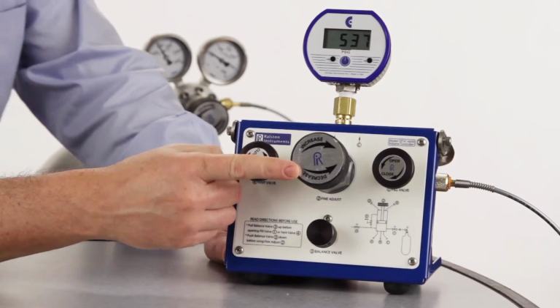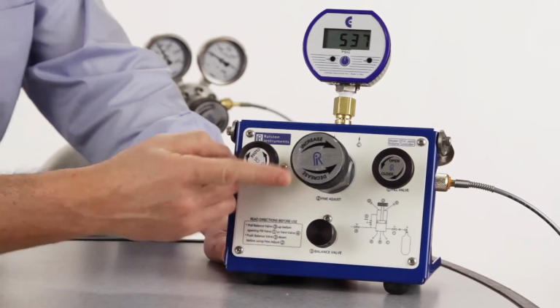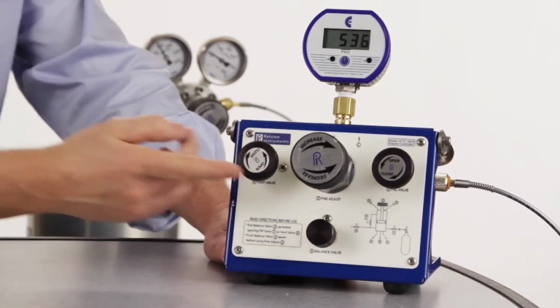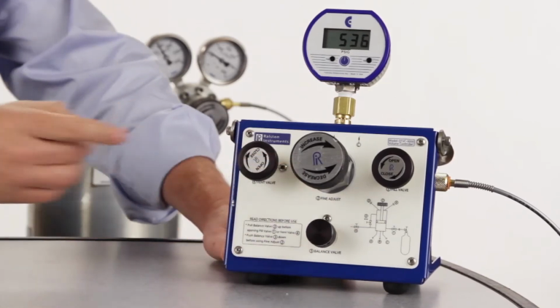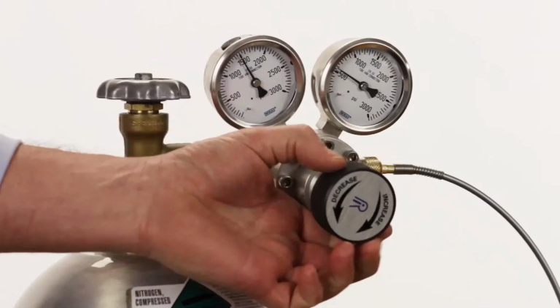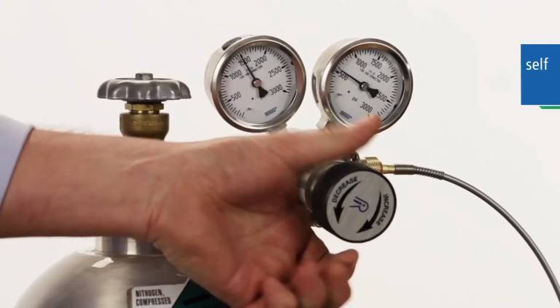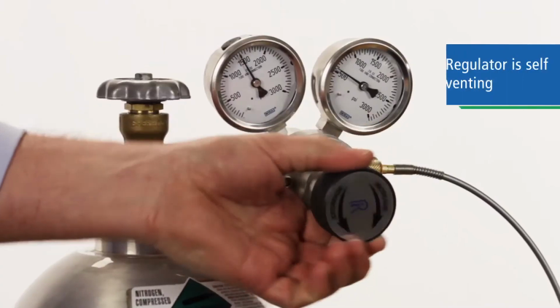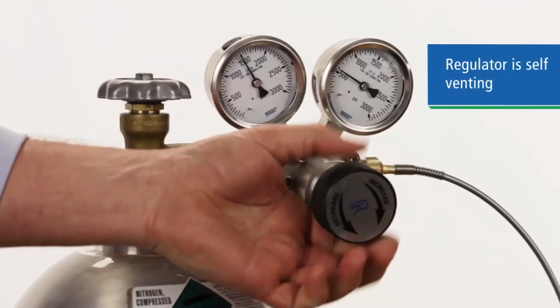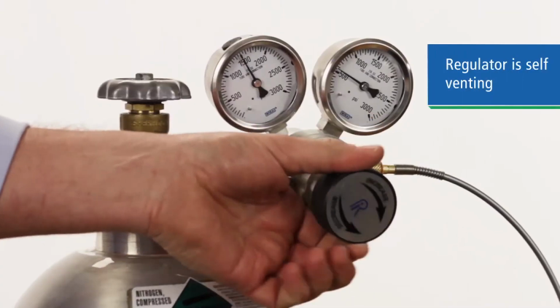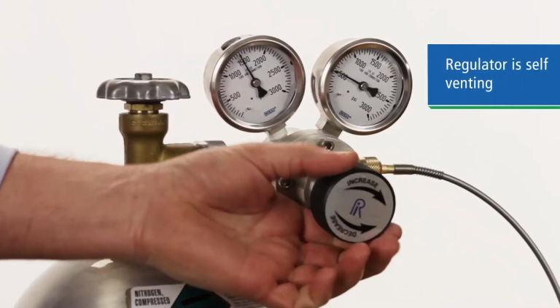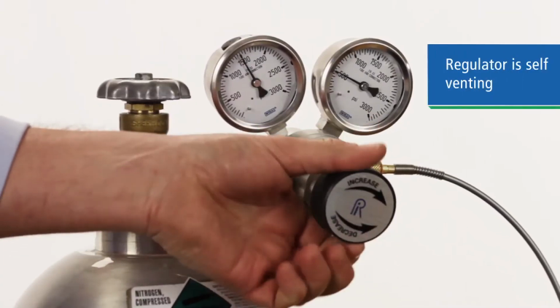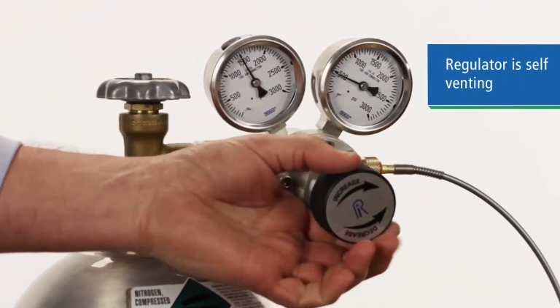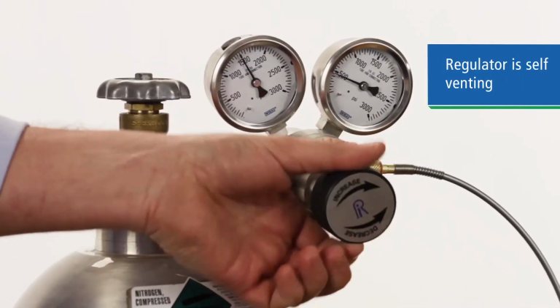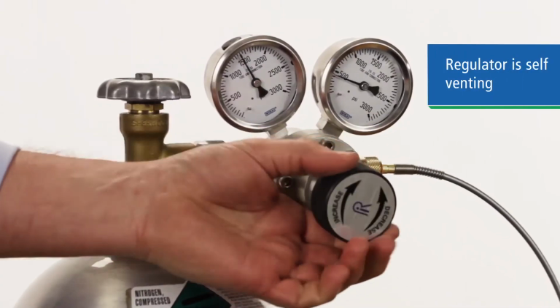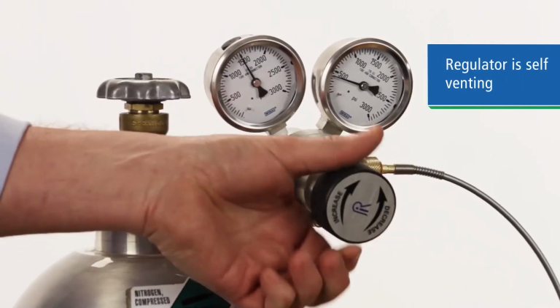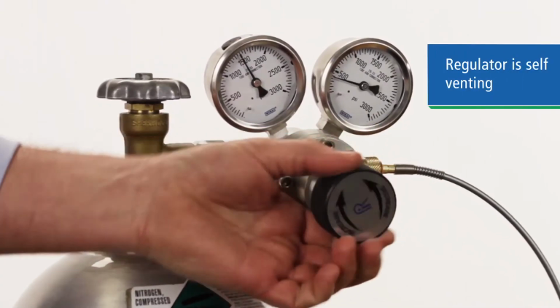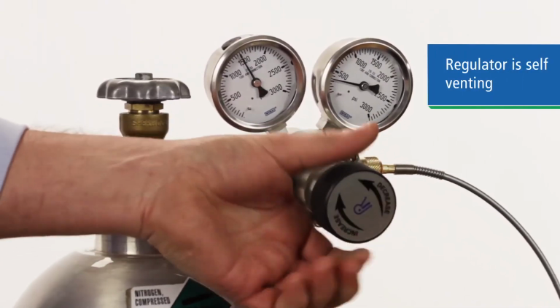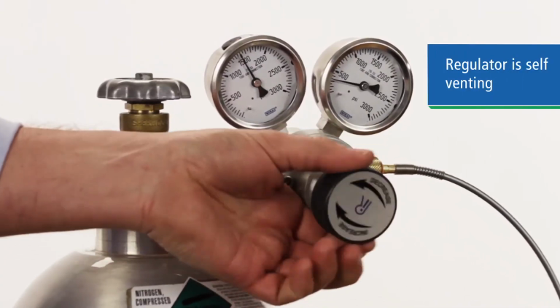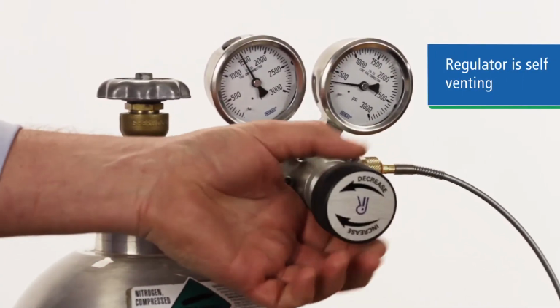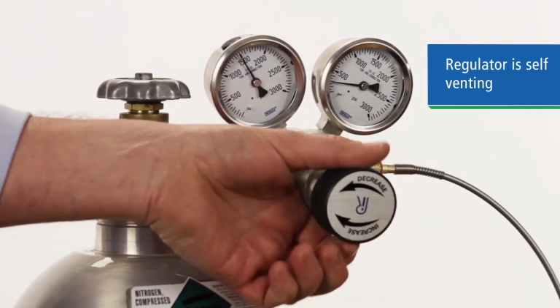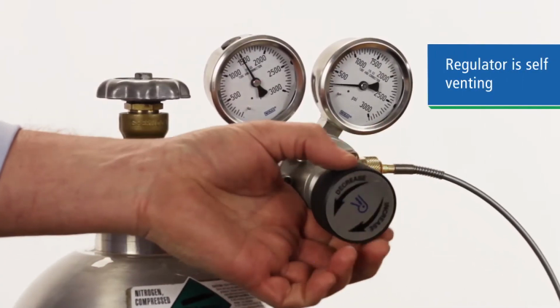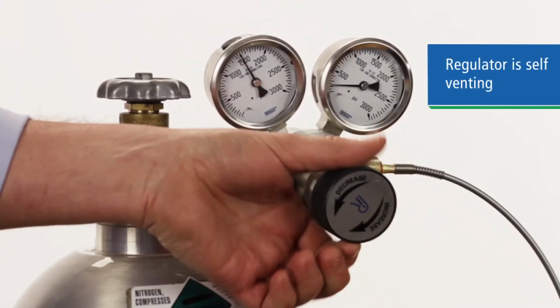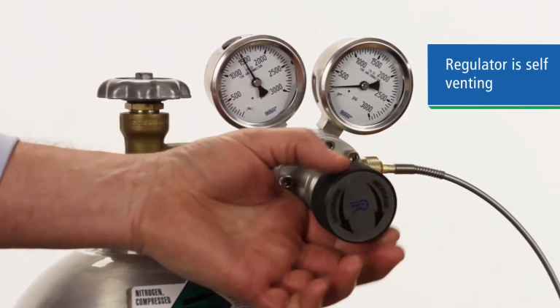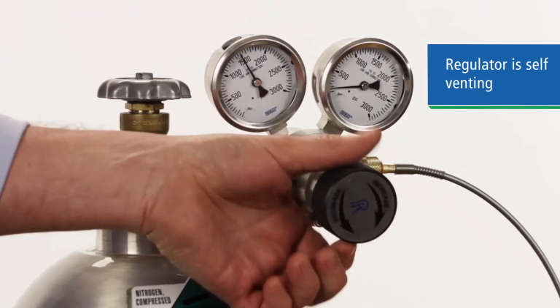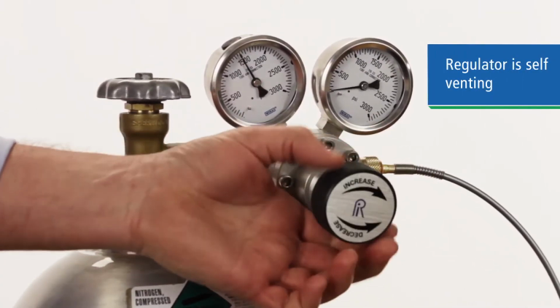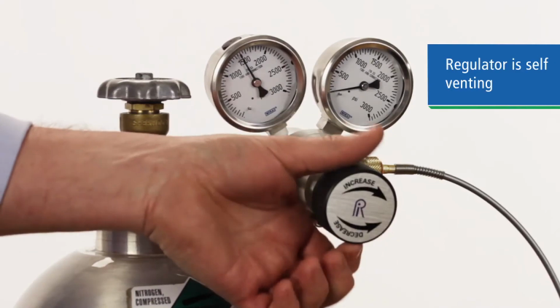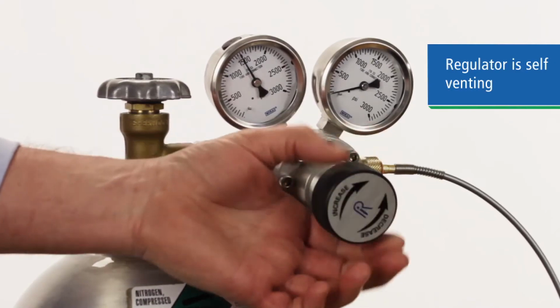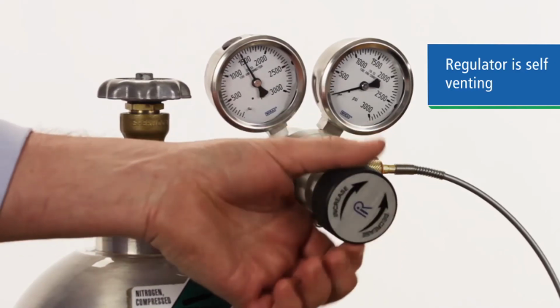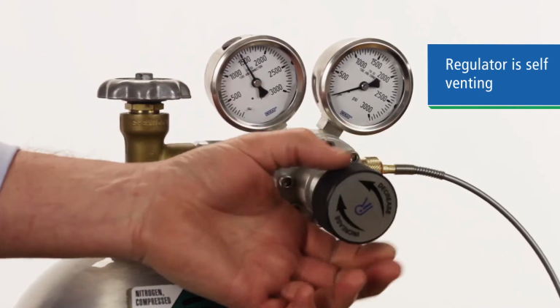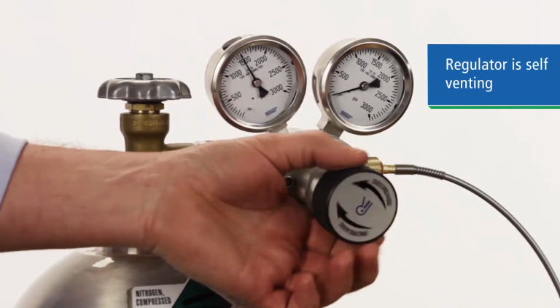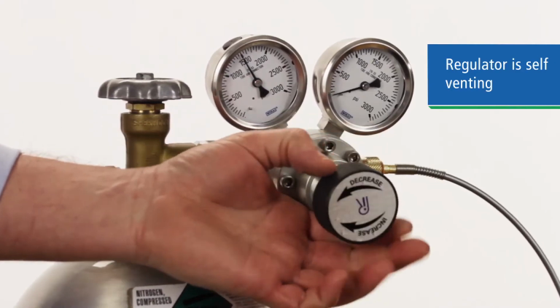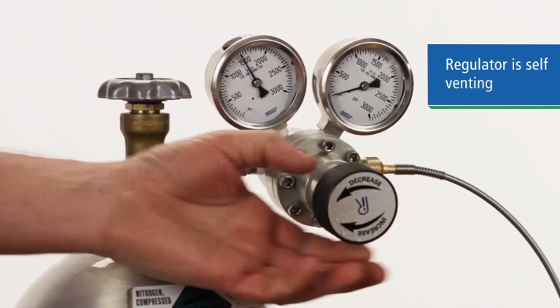And when you decrease the pressure at the regulator, it self-vents, so you don't have any back pressure on the piston.